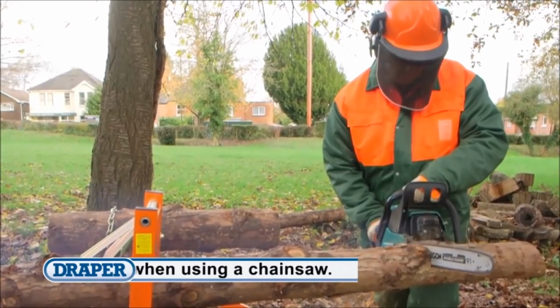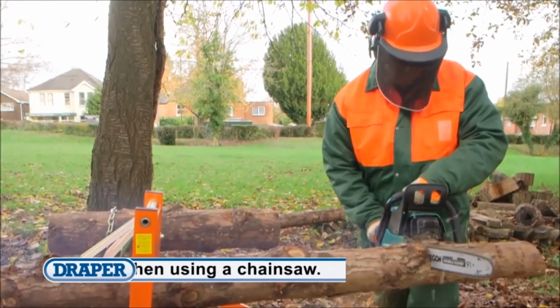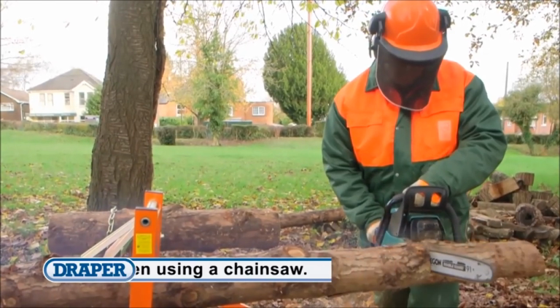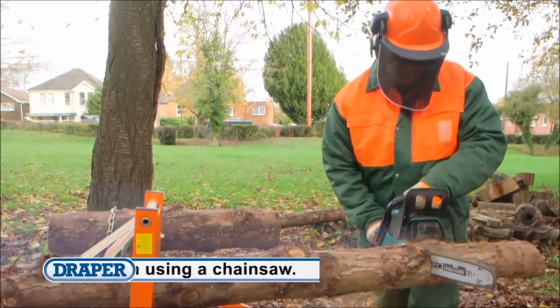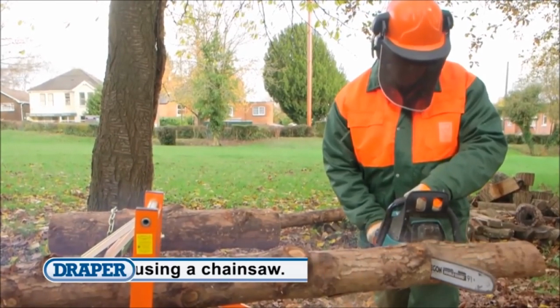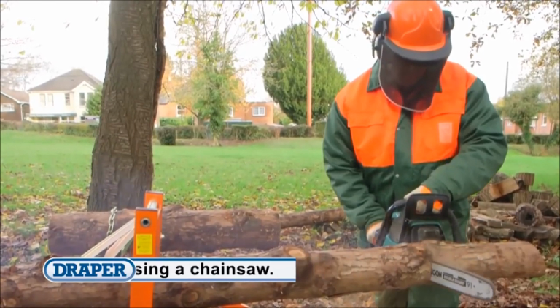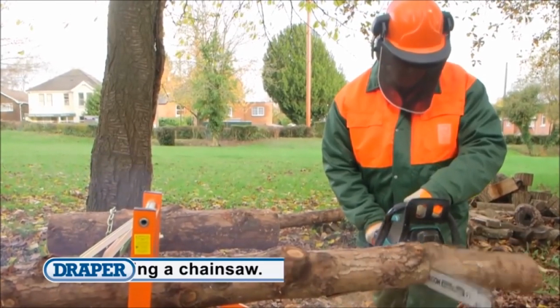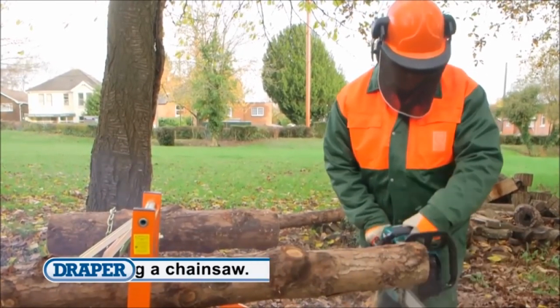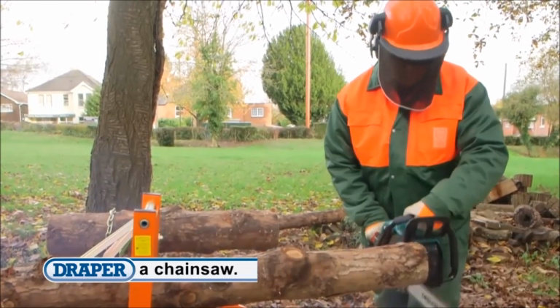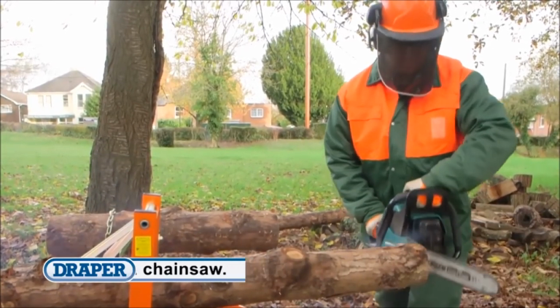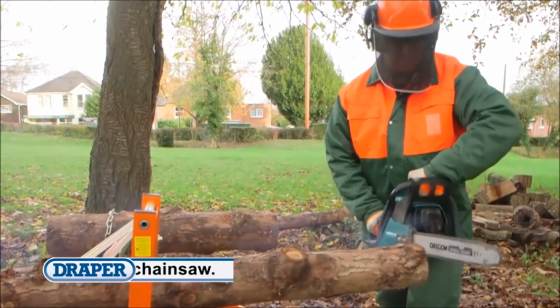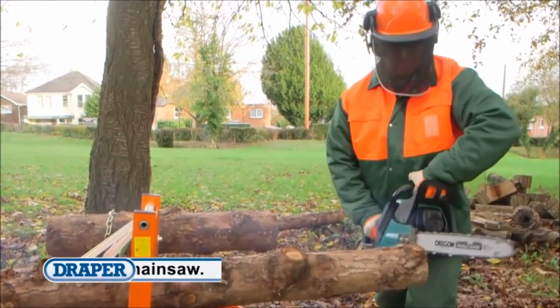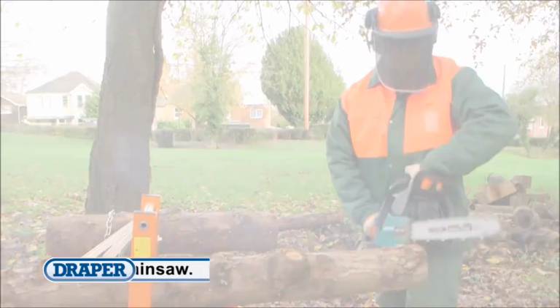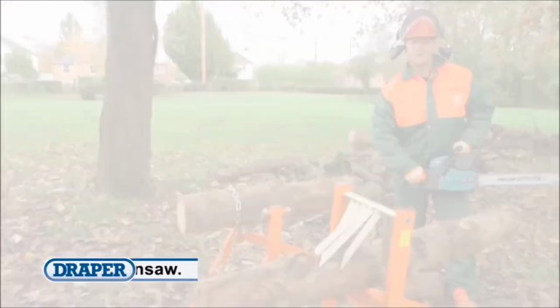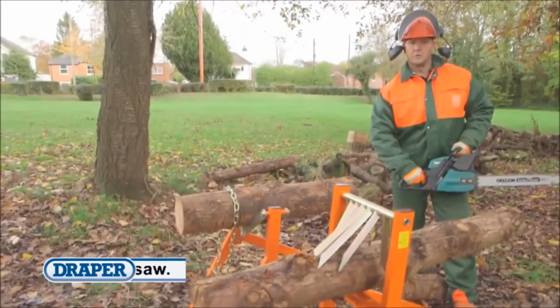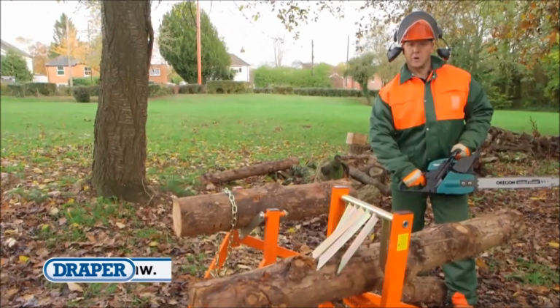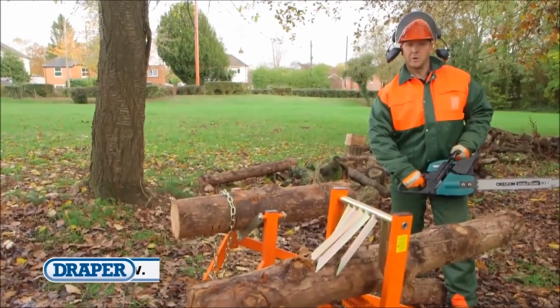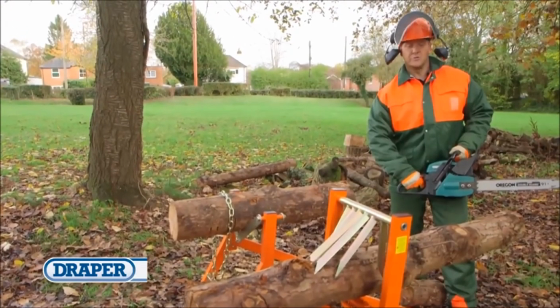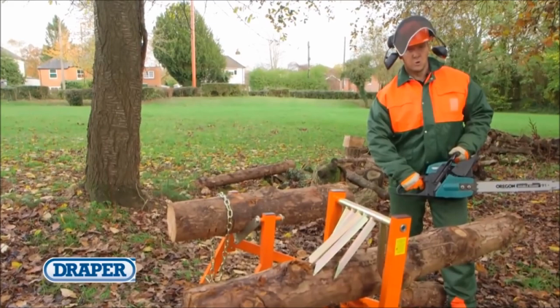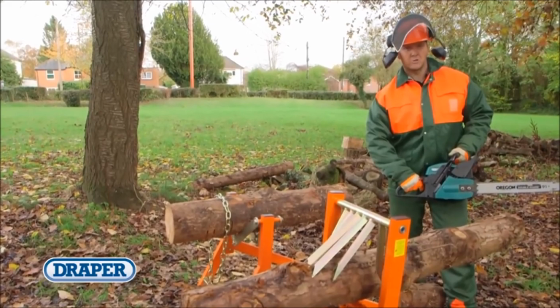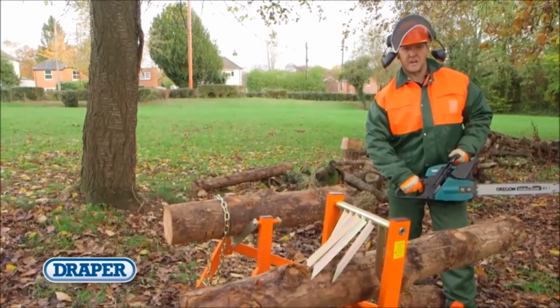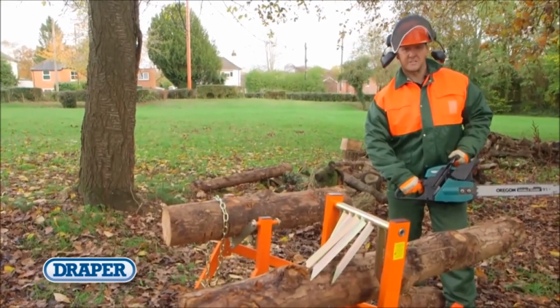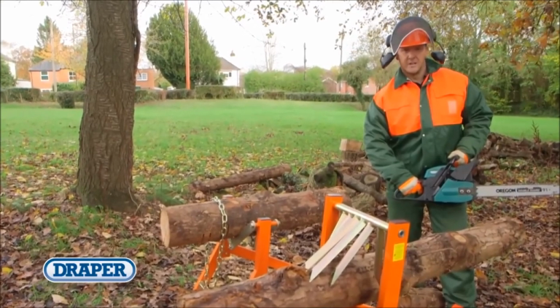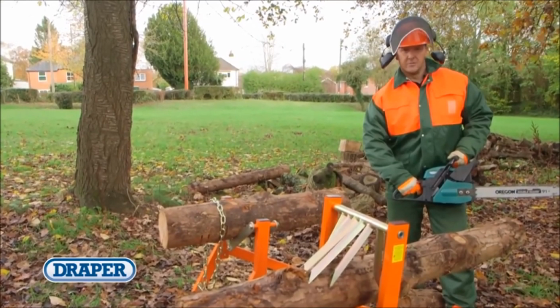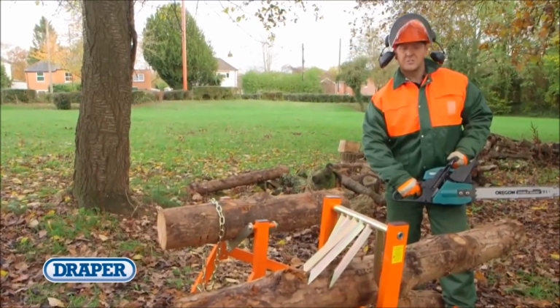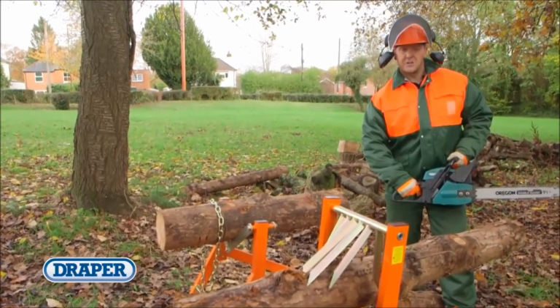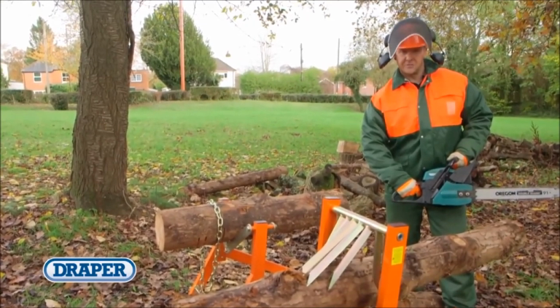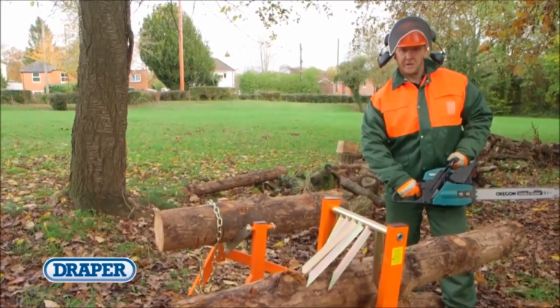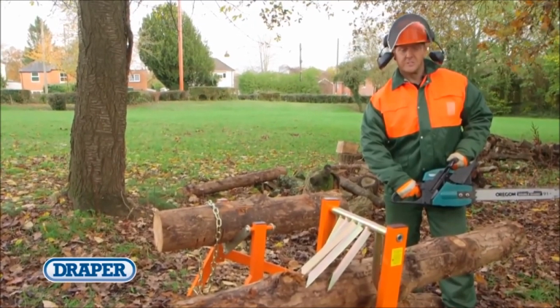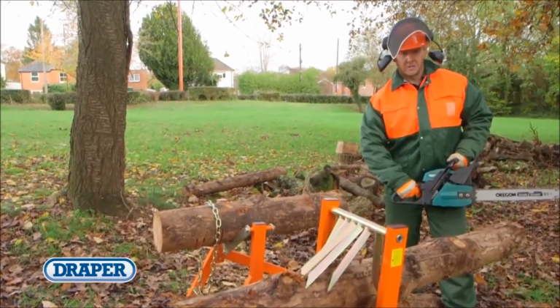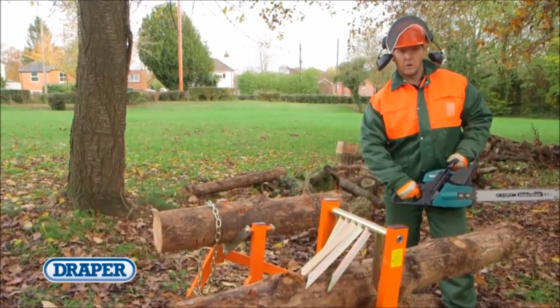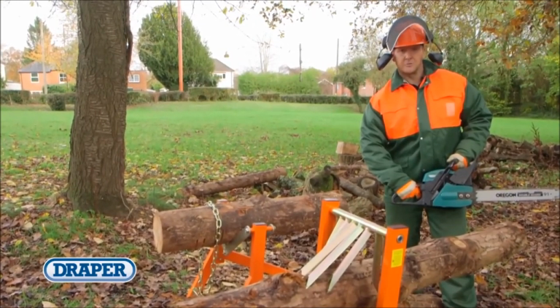Check out the Draper range of protective clothing. Draper New Log Stands — the safest way to cut logs.